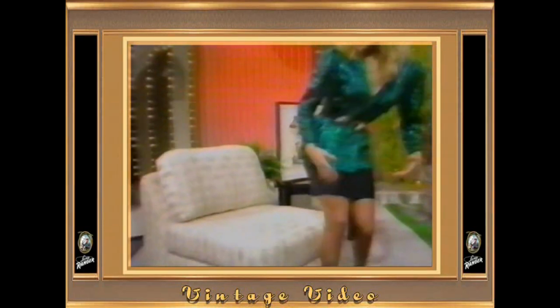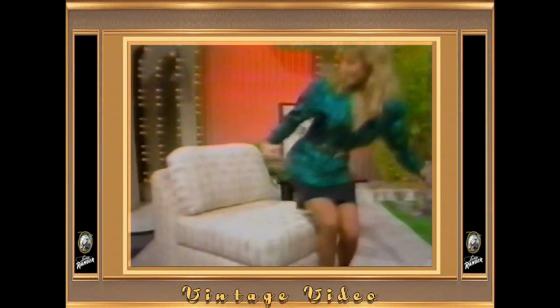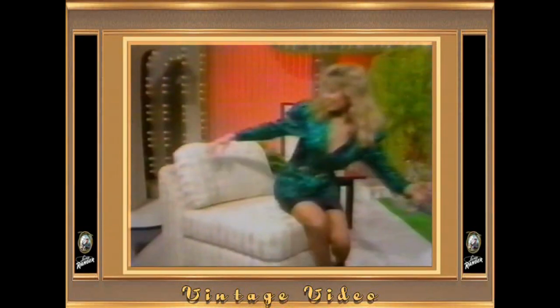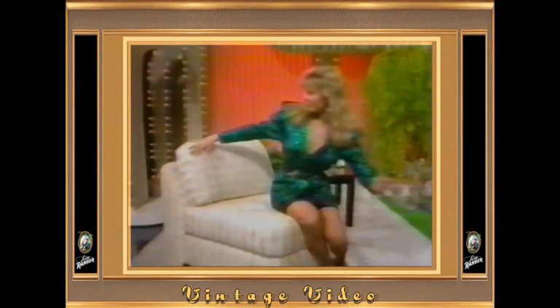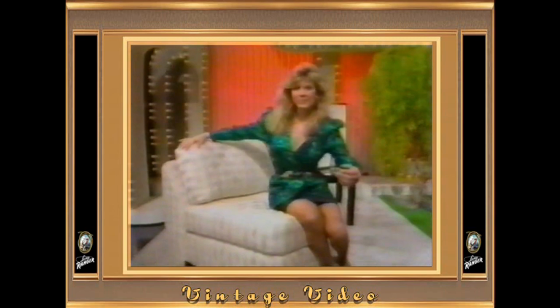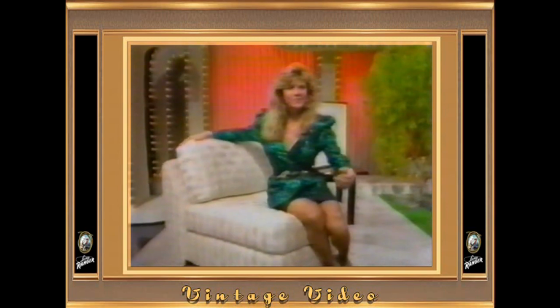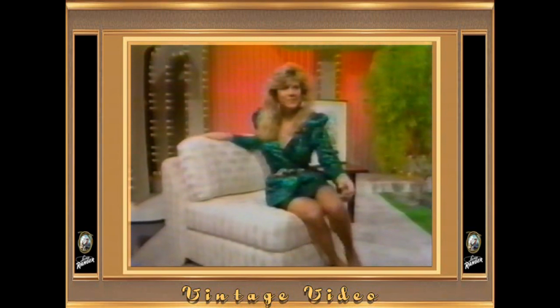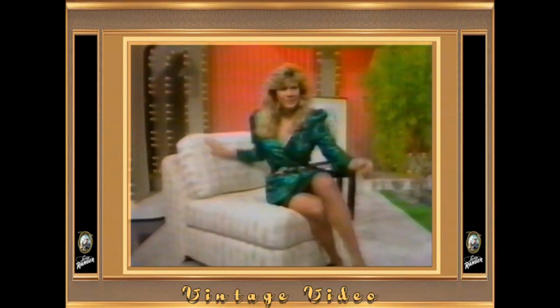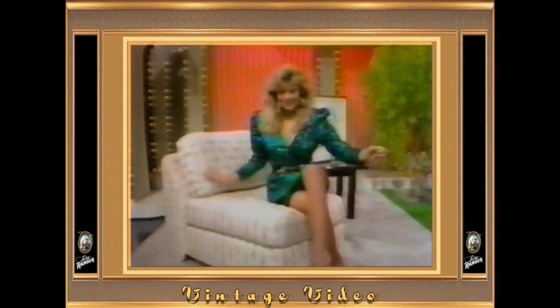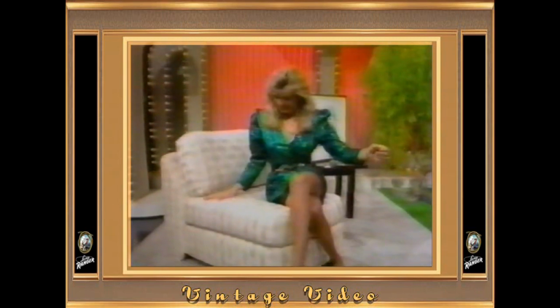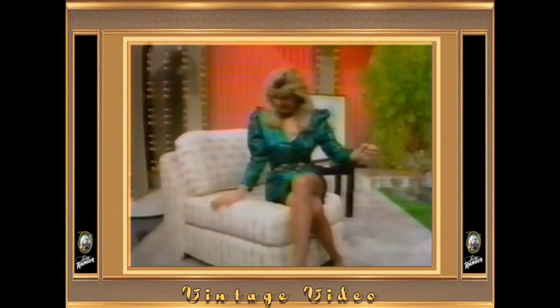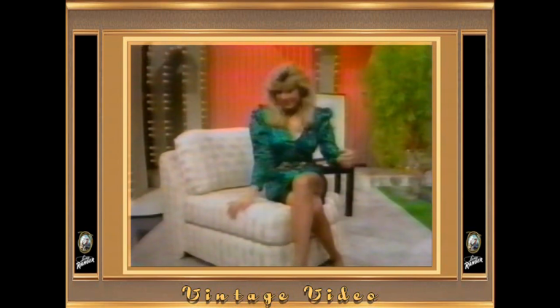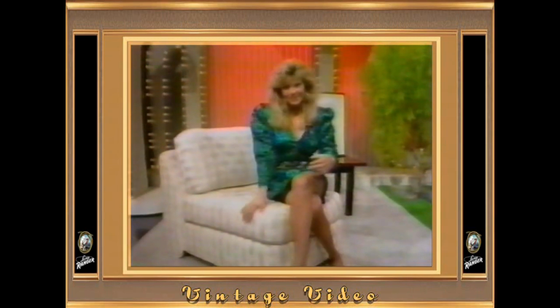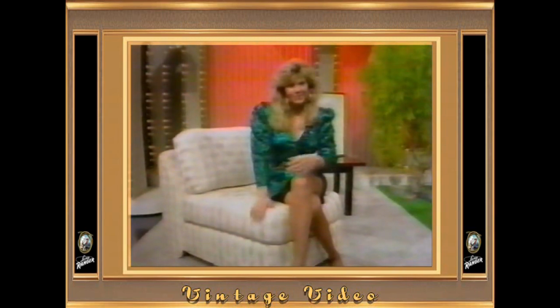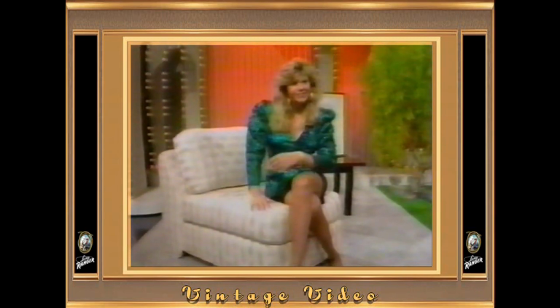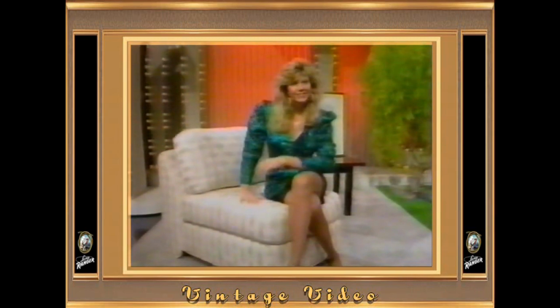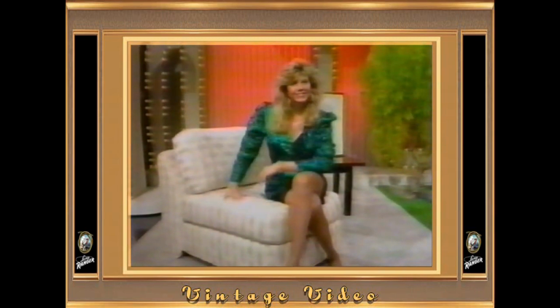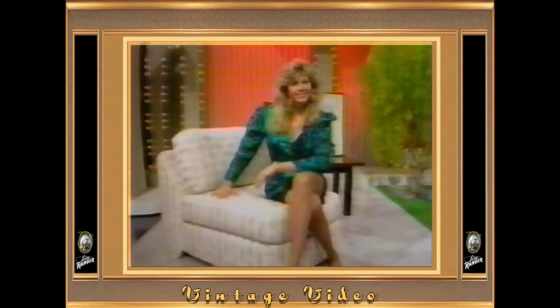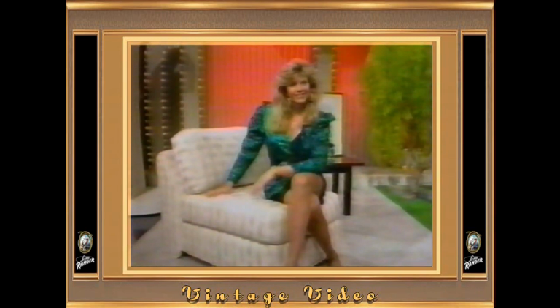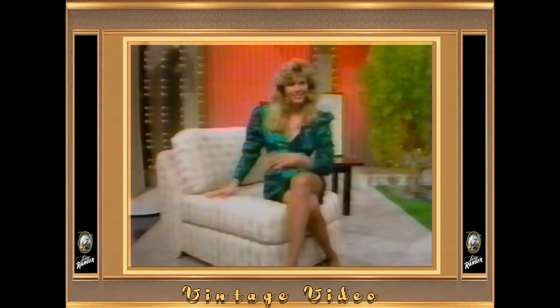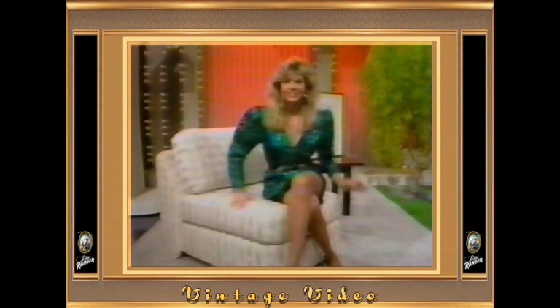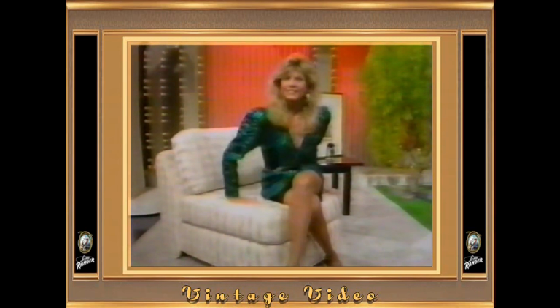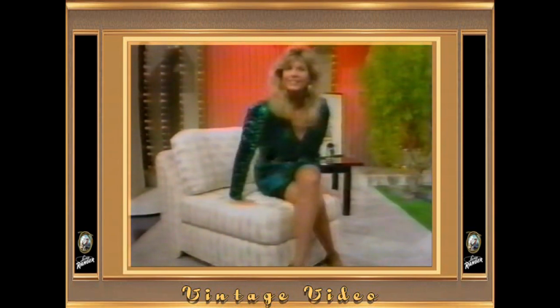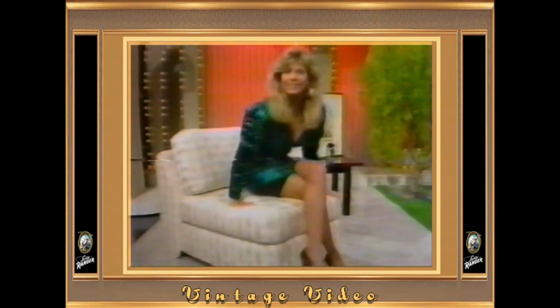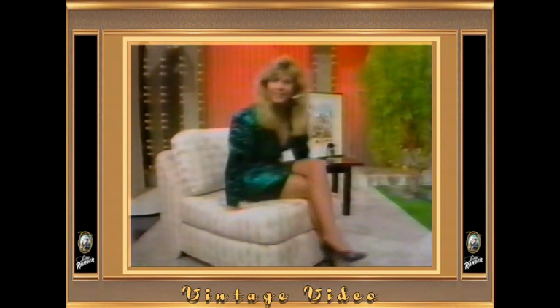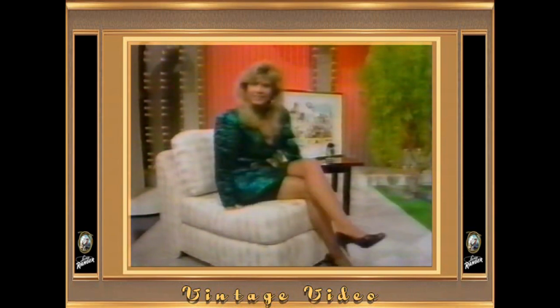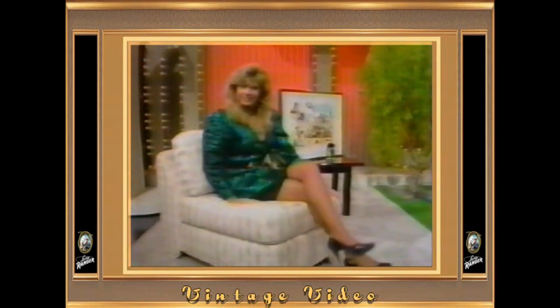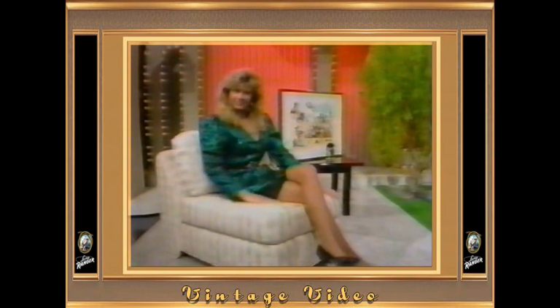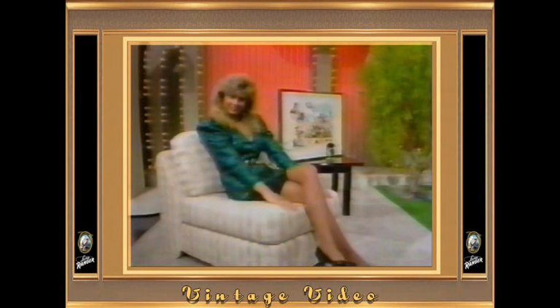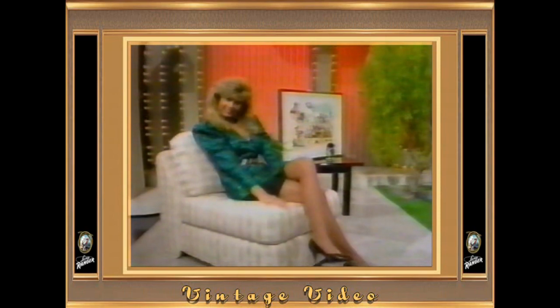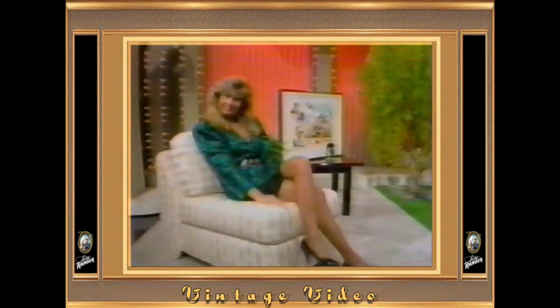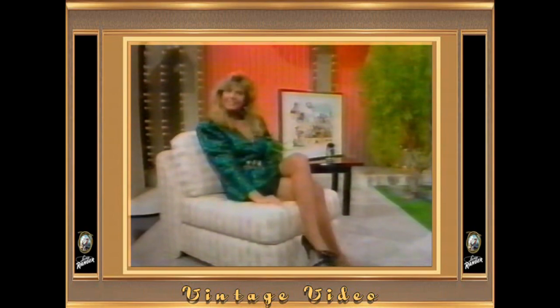With individually hand-tied springs, reversible seat and back cushions, covered in luxurious basket weave fabric. Furnished by Broyhill.